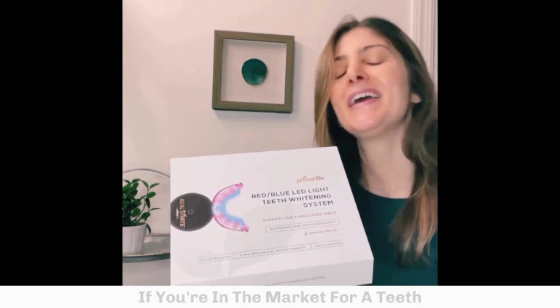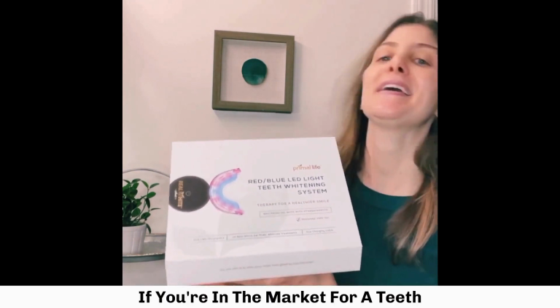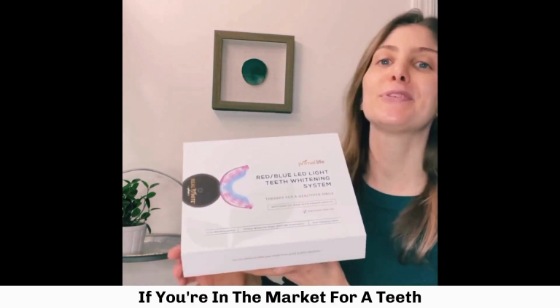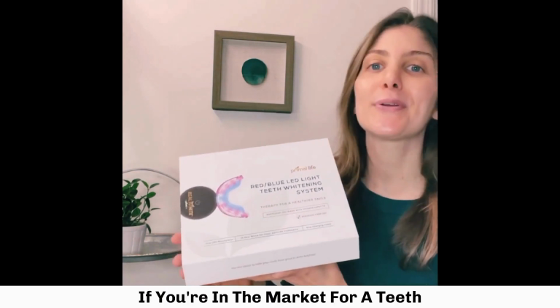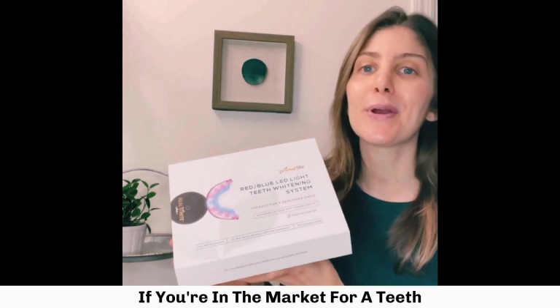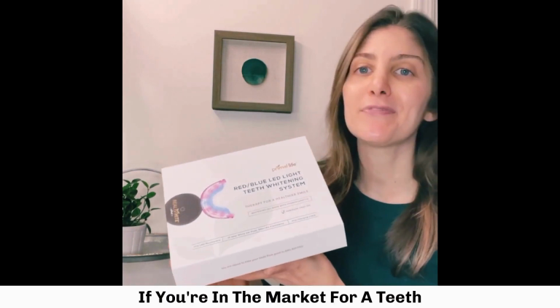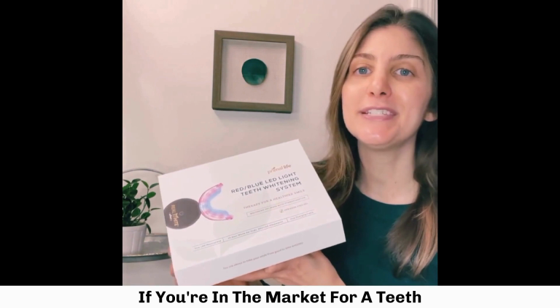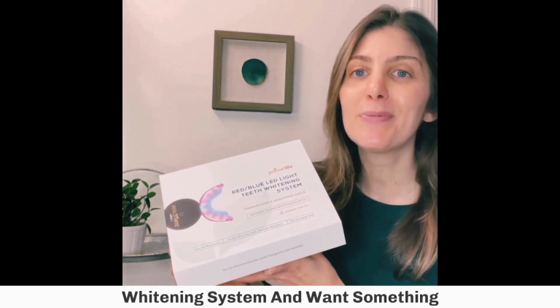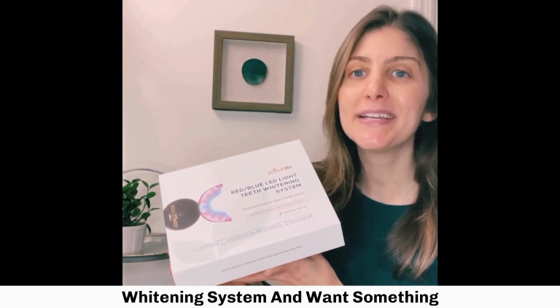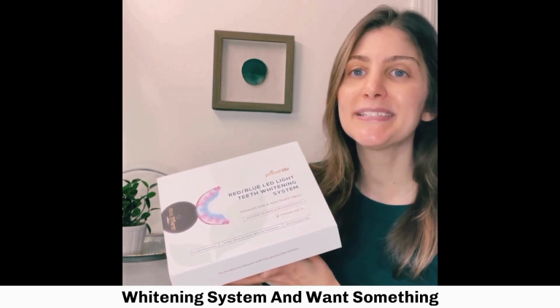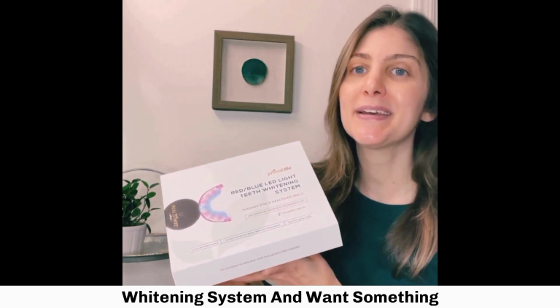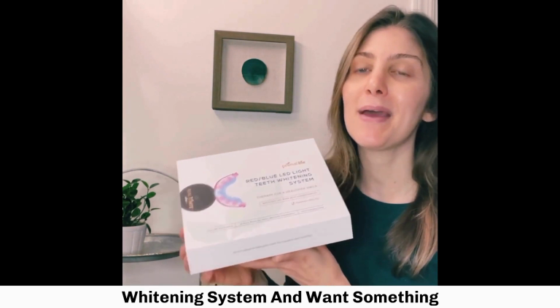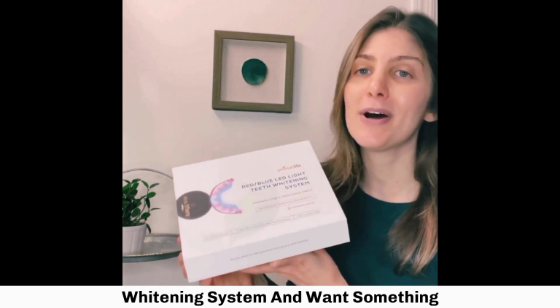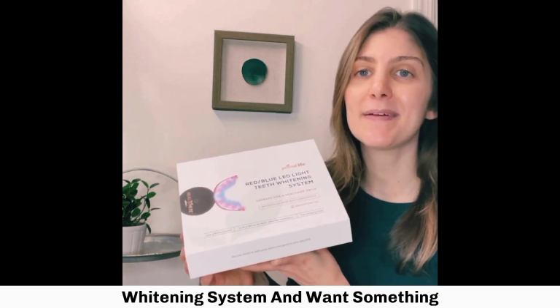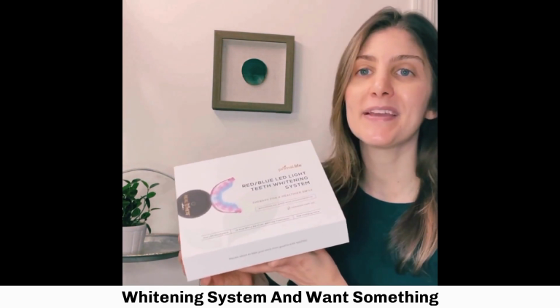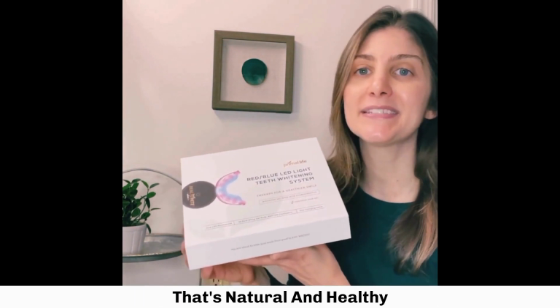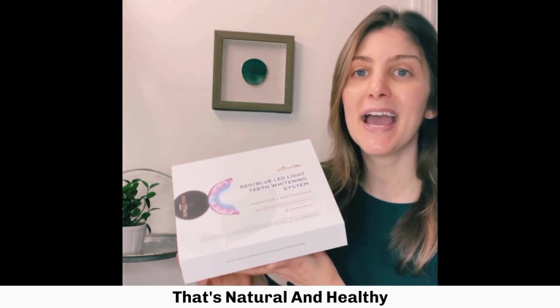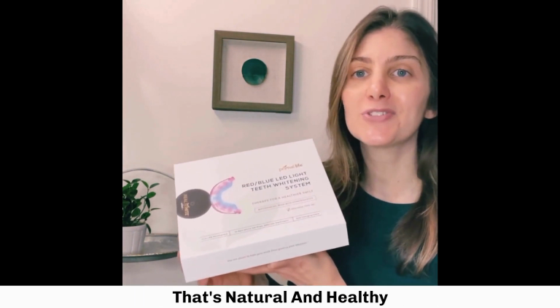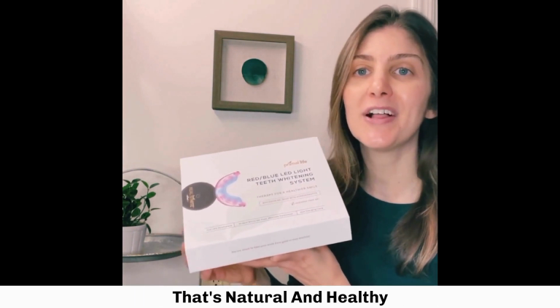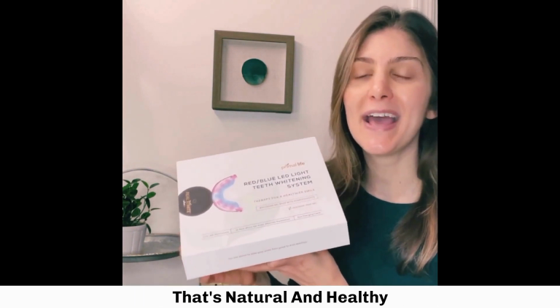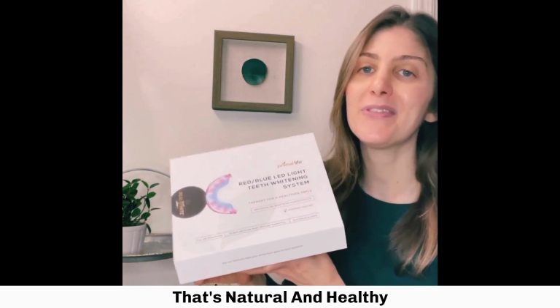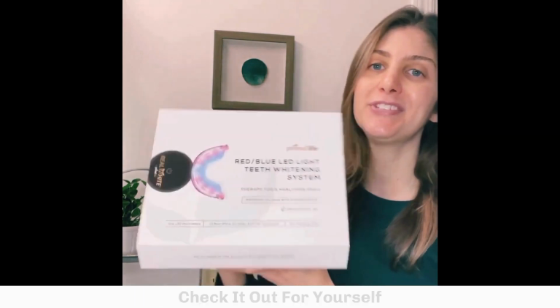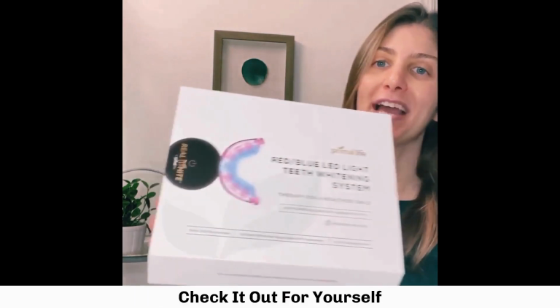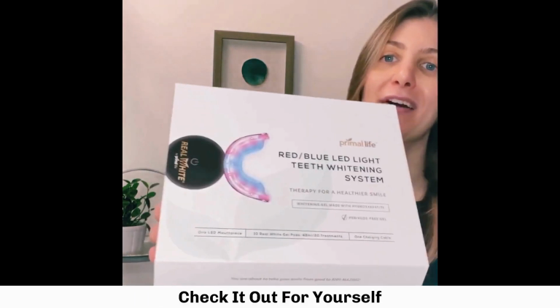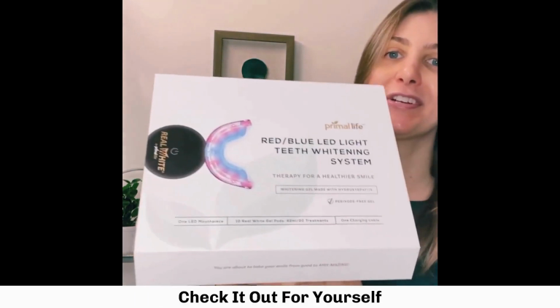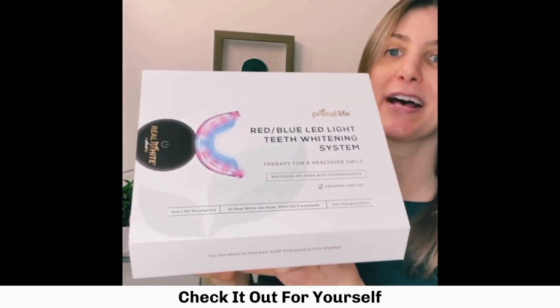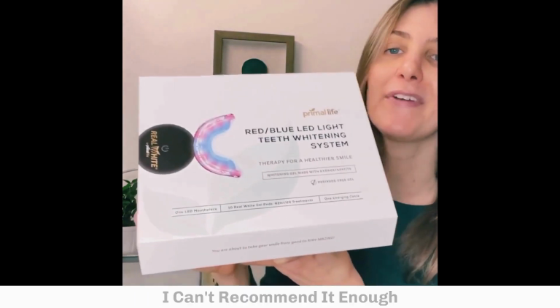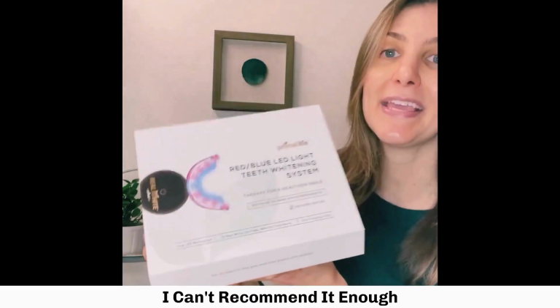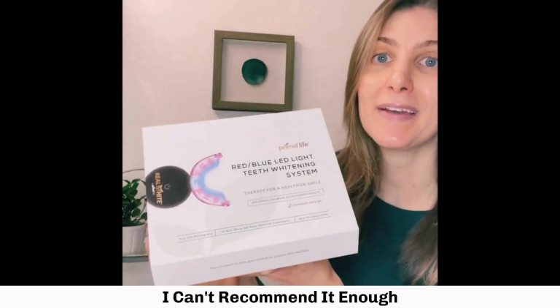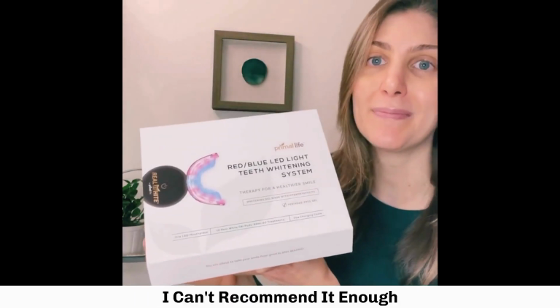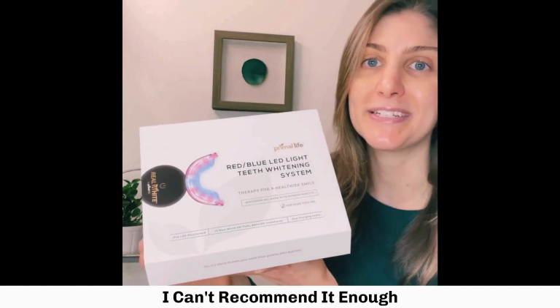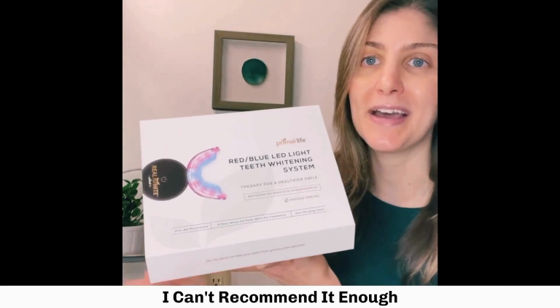If you're in the market for a teeth whitening system and want something that's natural and healthy, check it out for yourself. I can't recommend it enough.